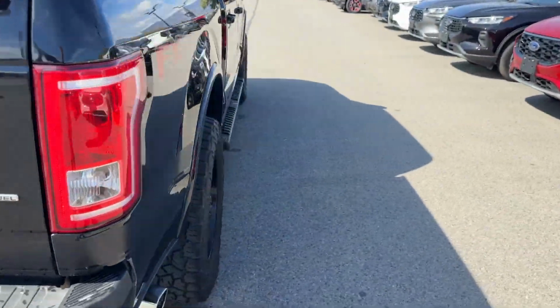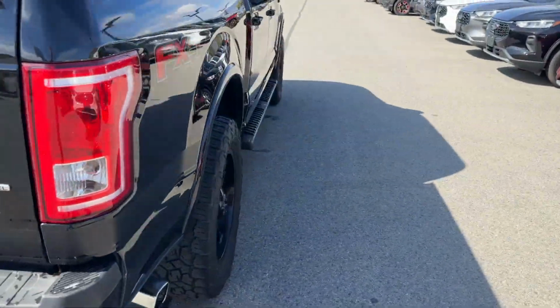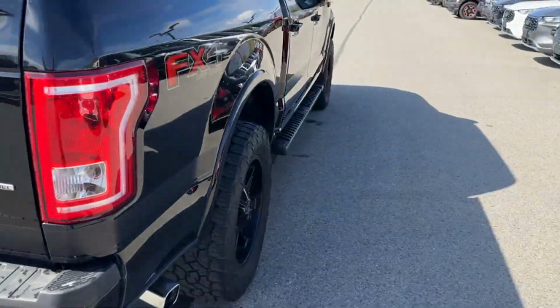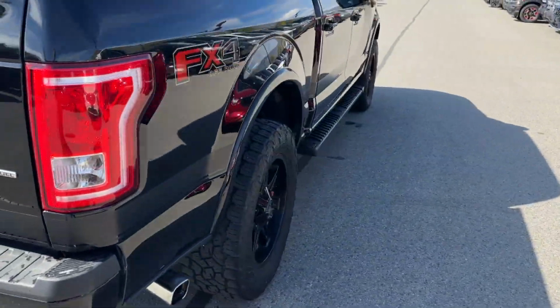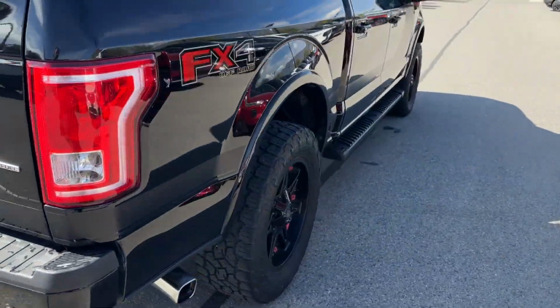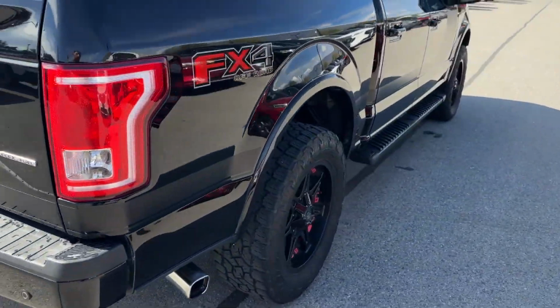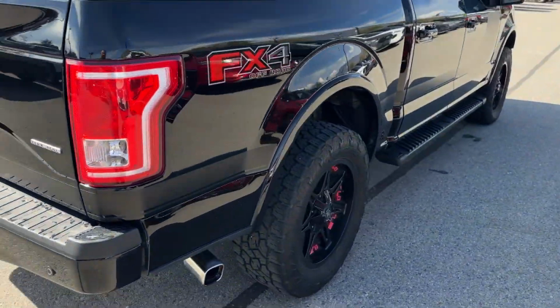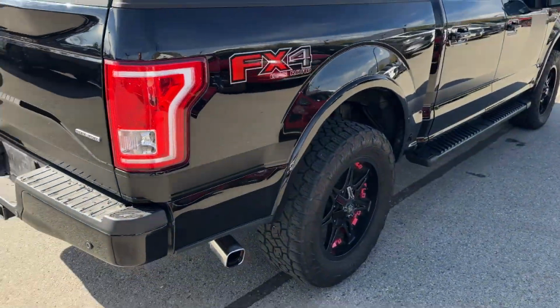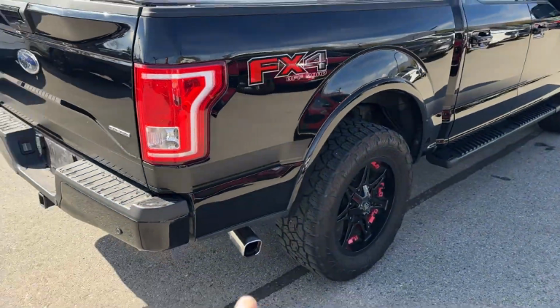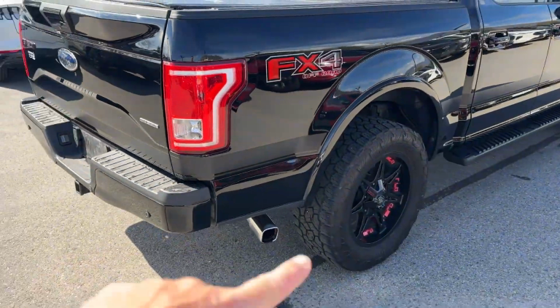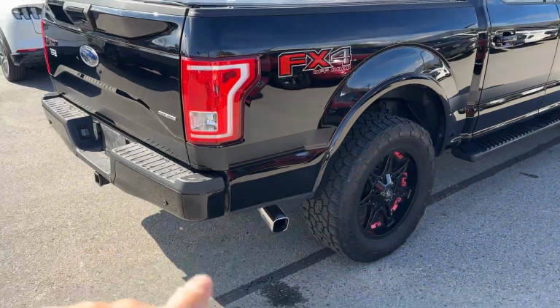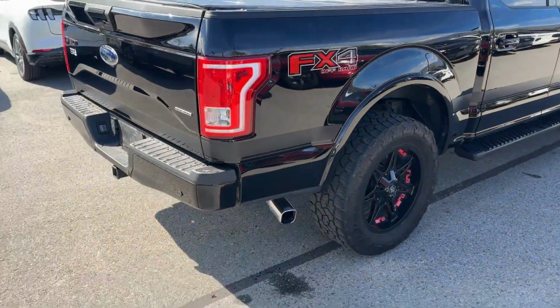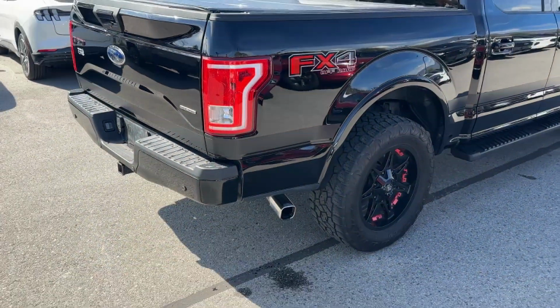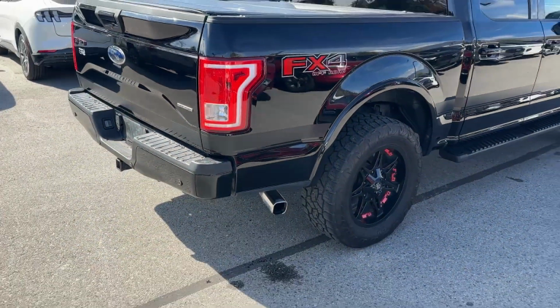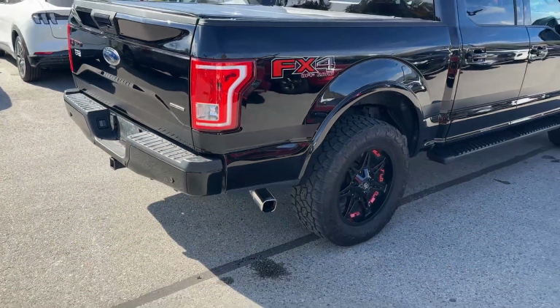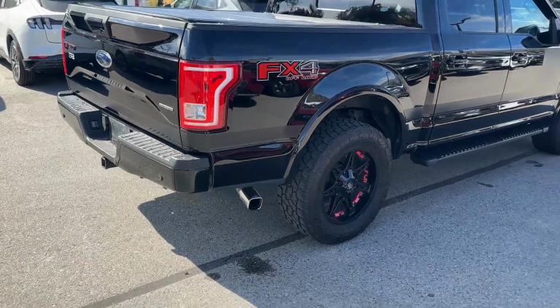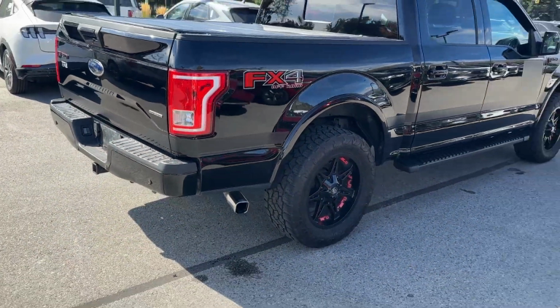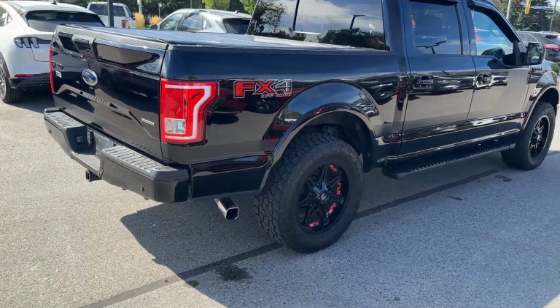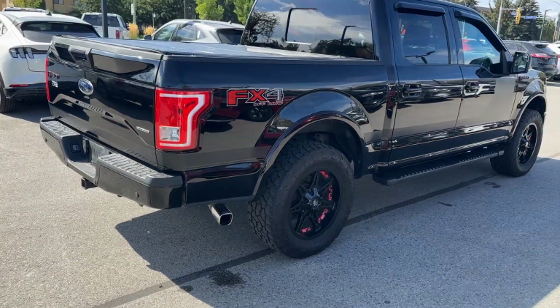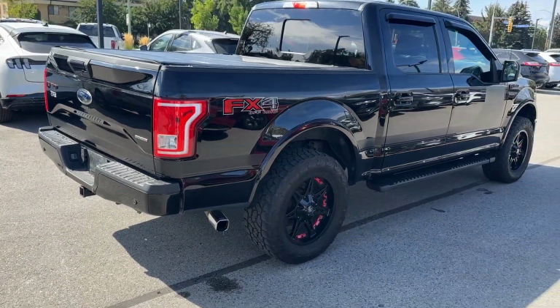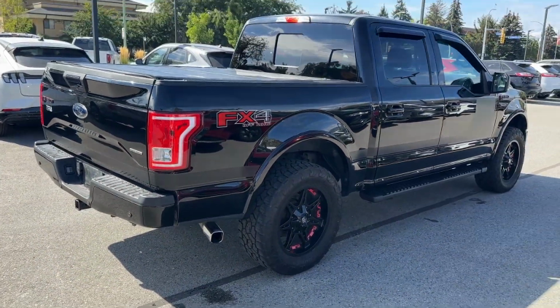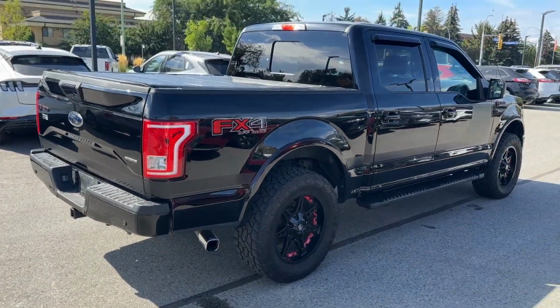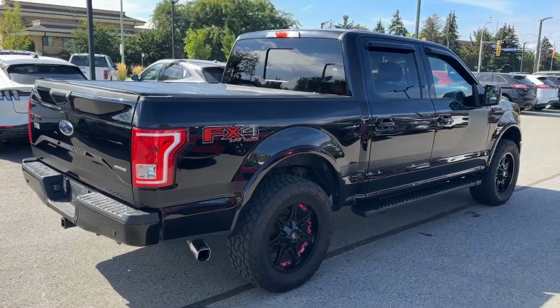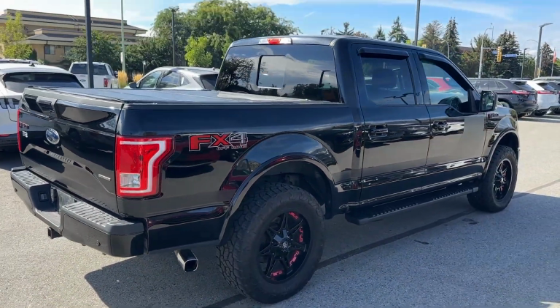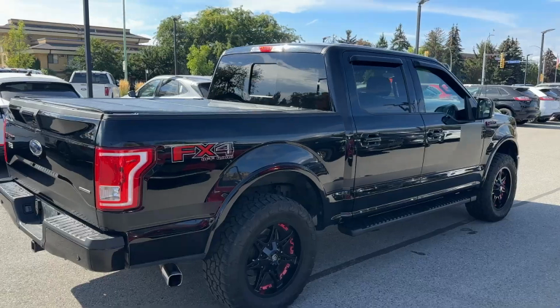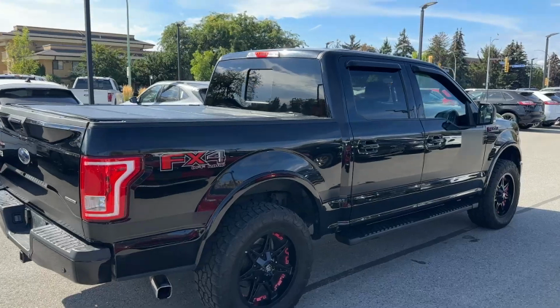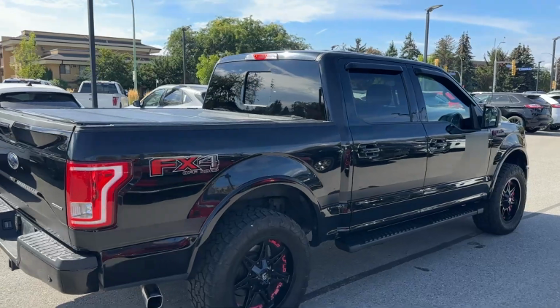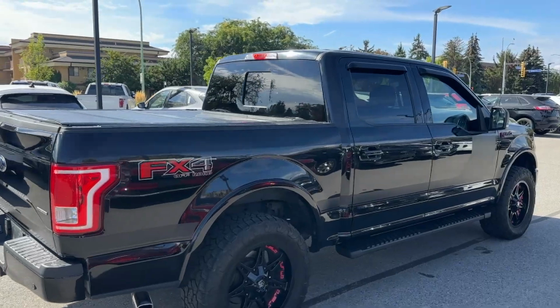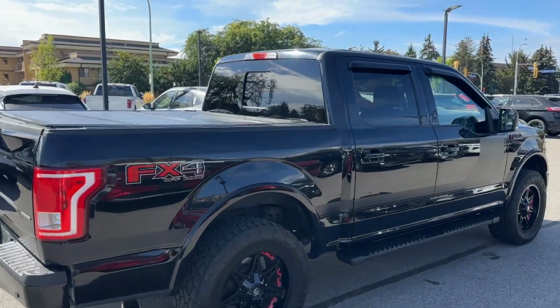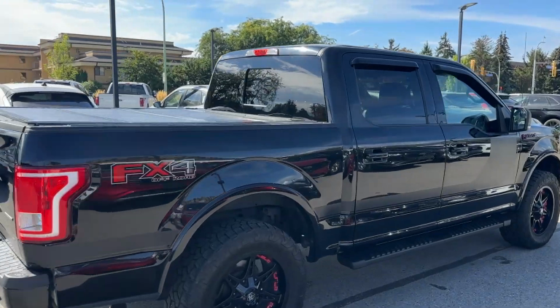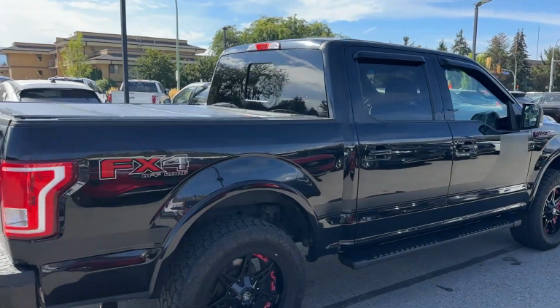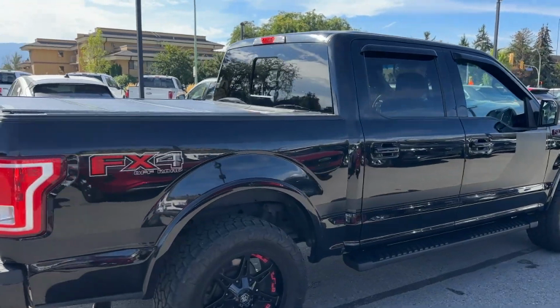Five-liter V8. You get the square exhaust tip, part of the special edition package. FX4 off-road.